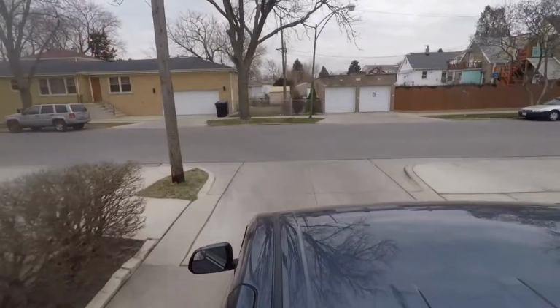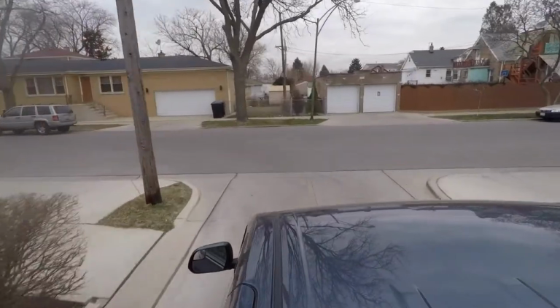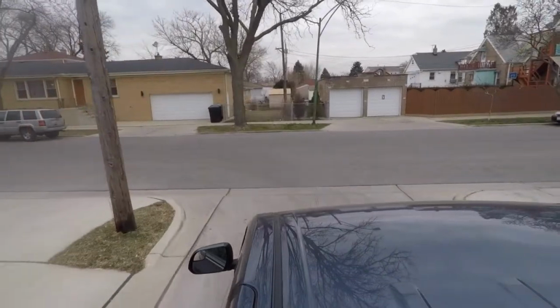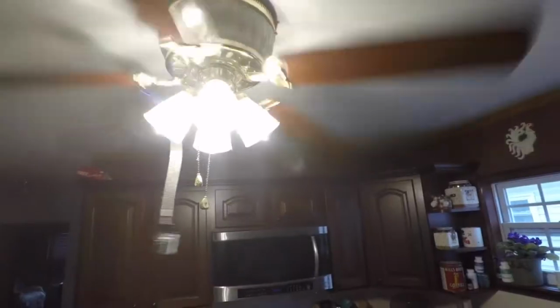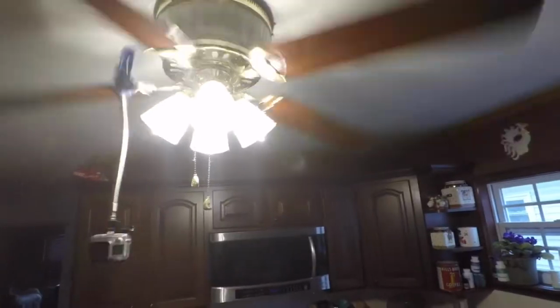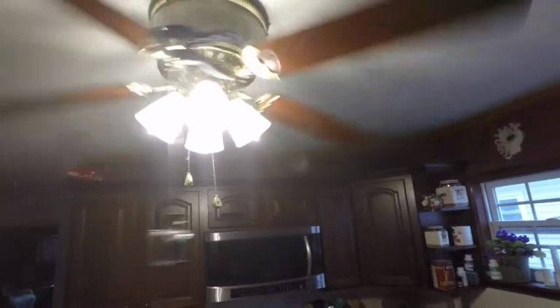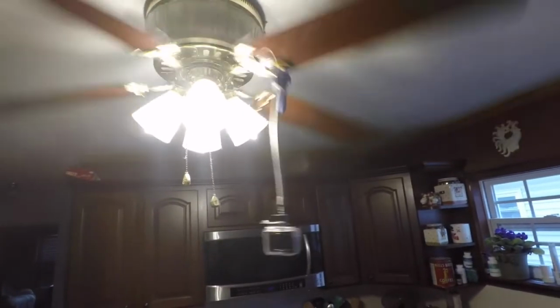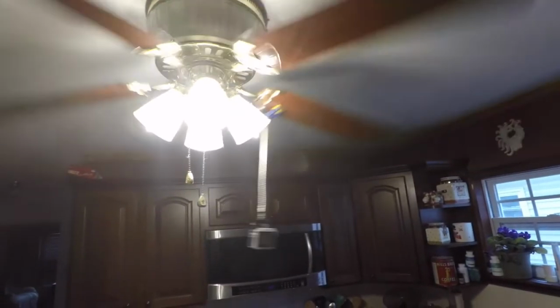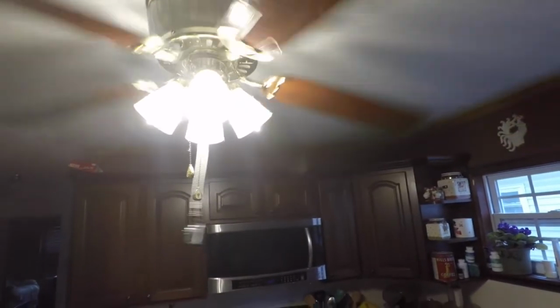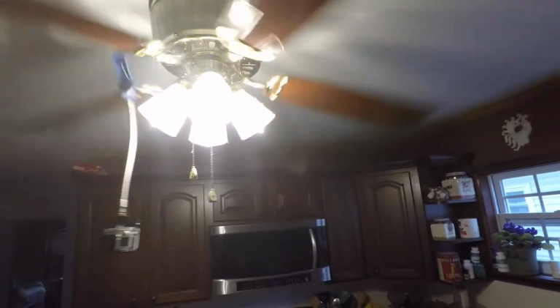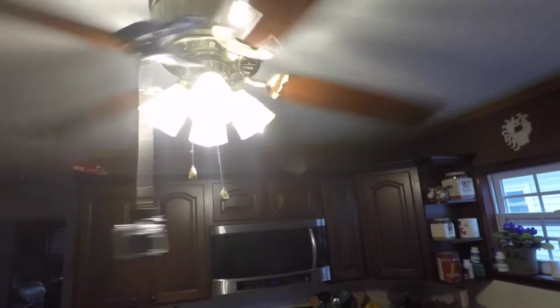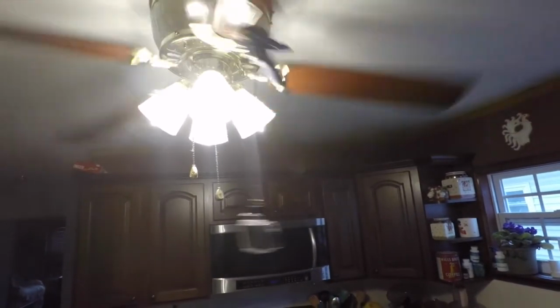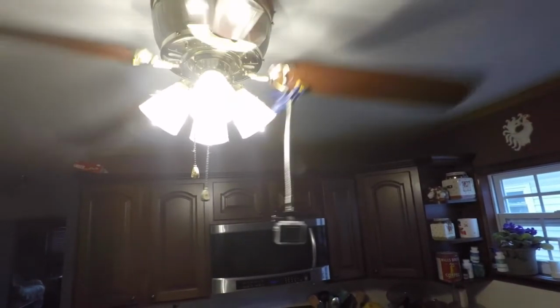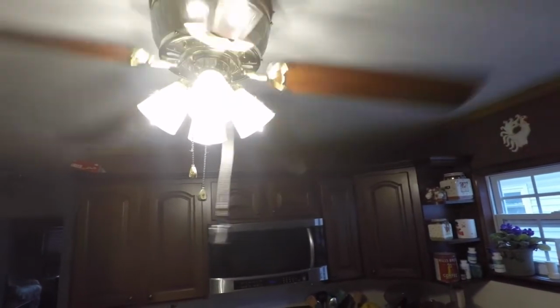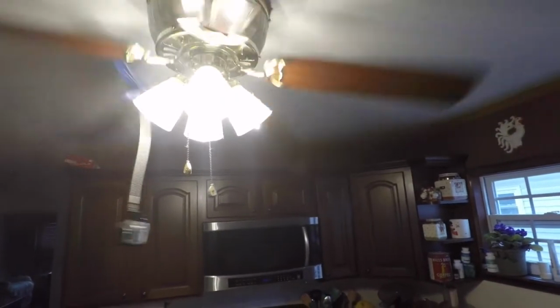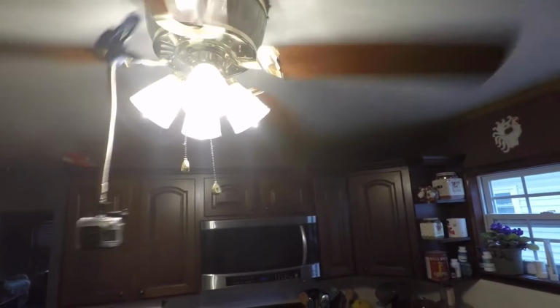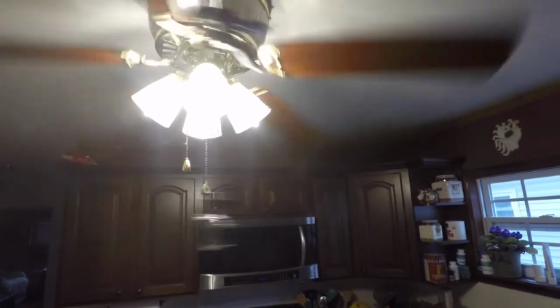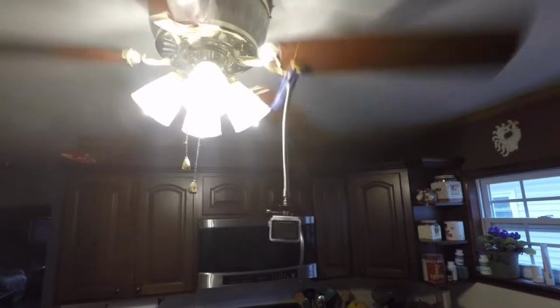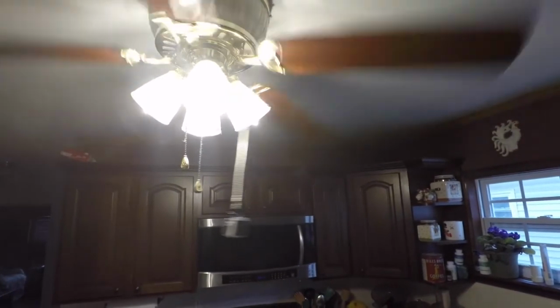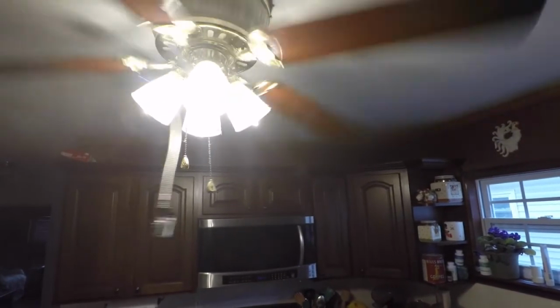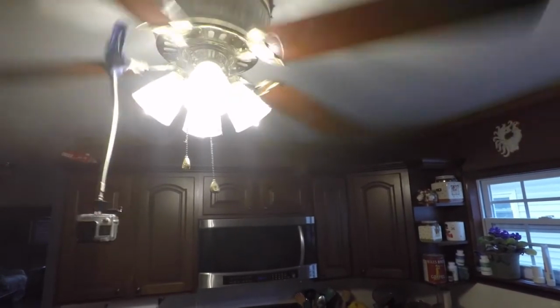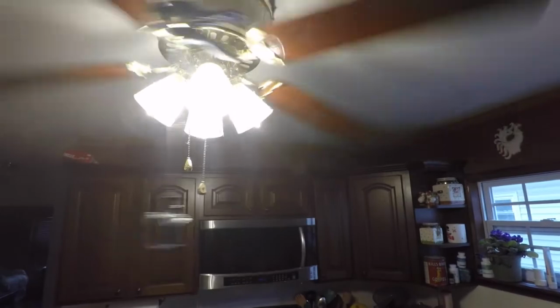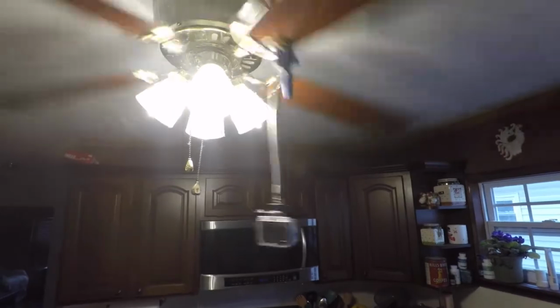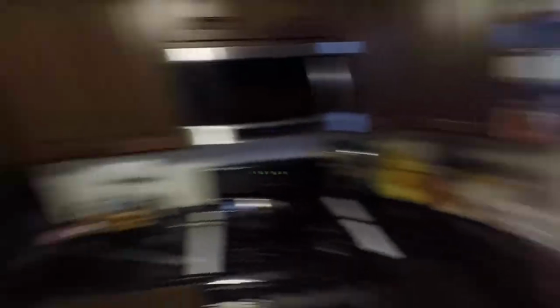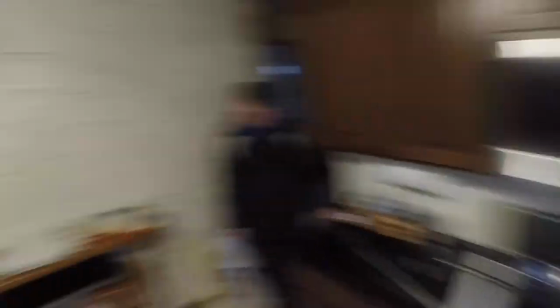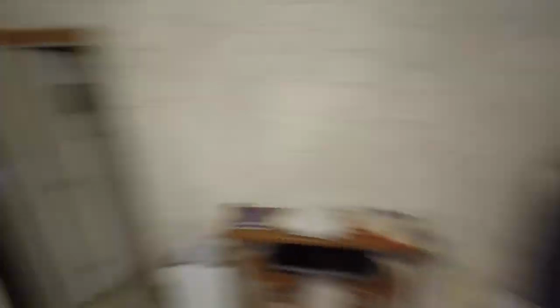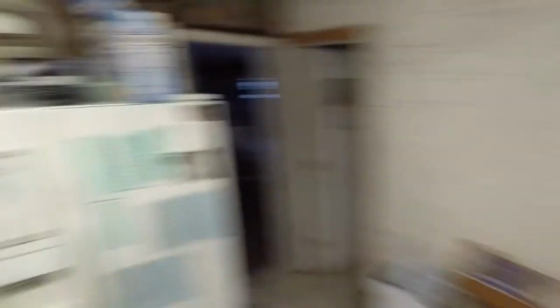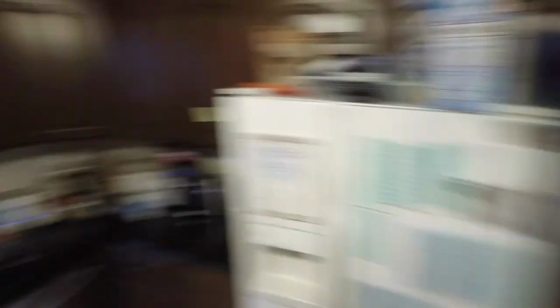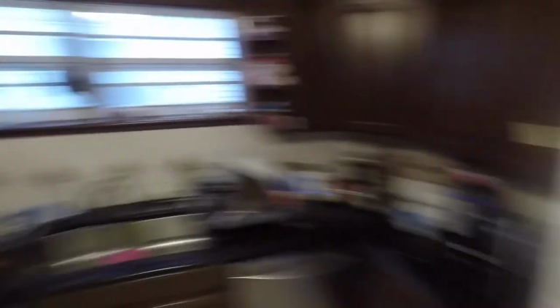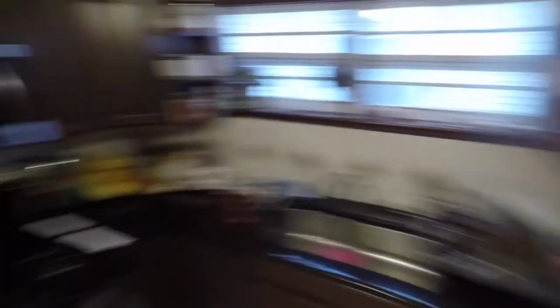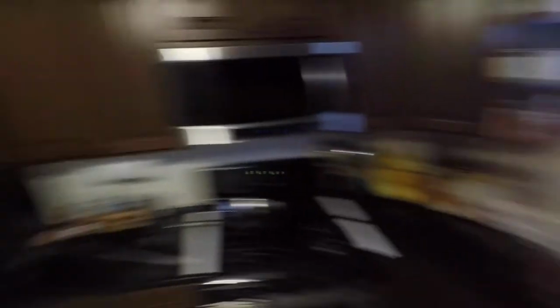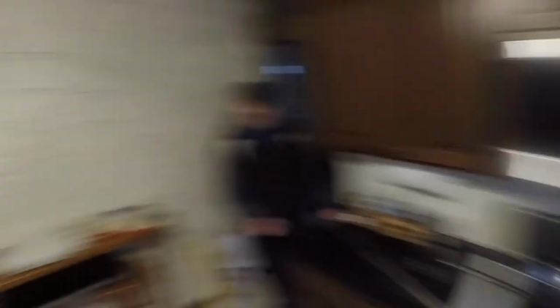I don't know why you would want to, but you can mount it to a ceiling fan. And in case you're curious, here's what that would look like.